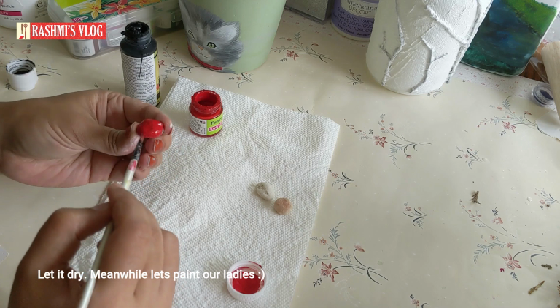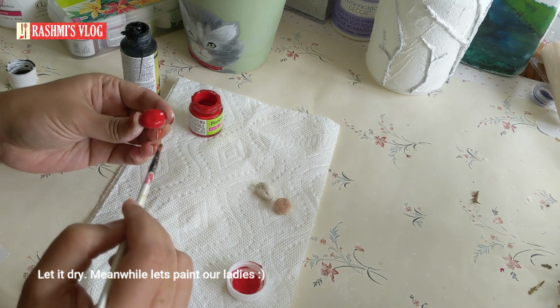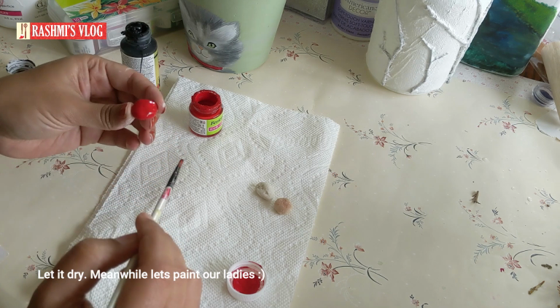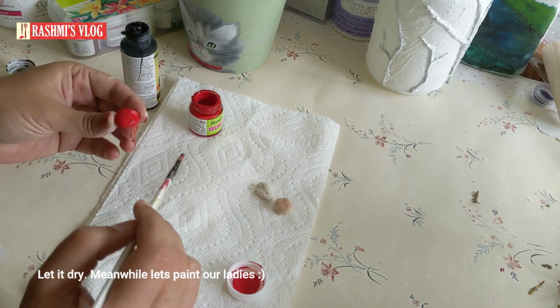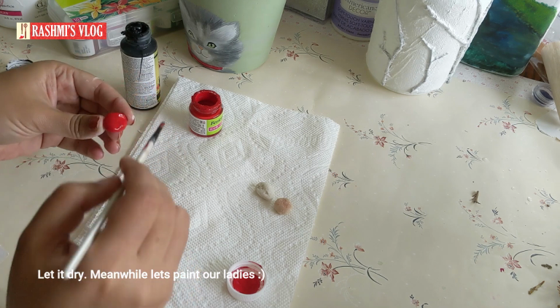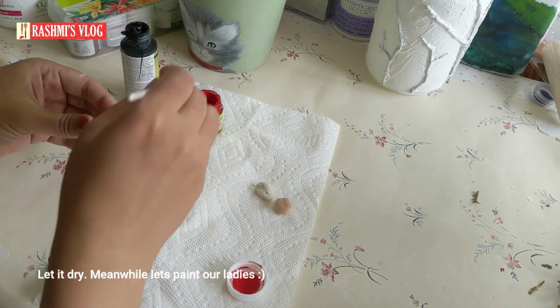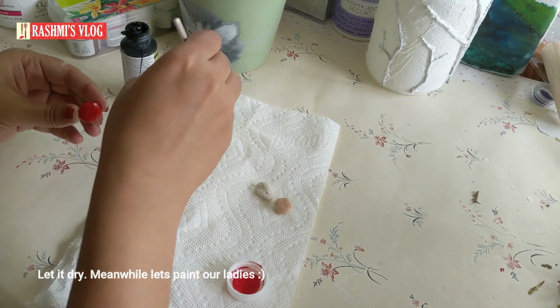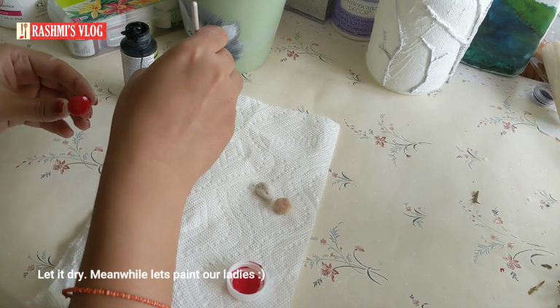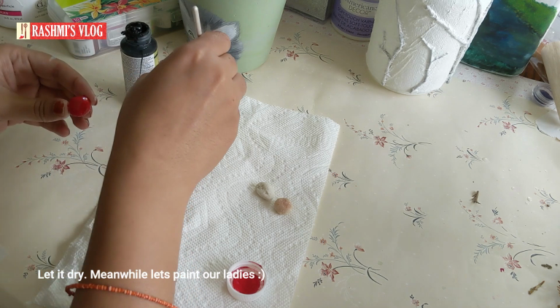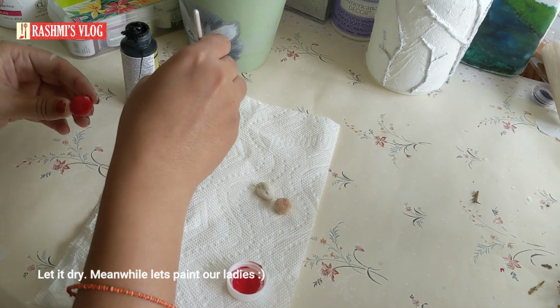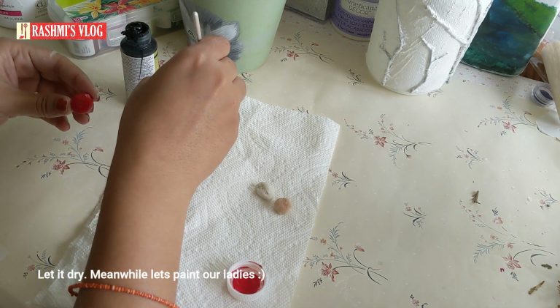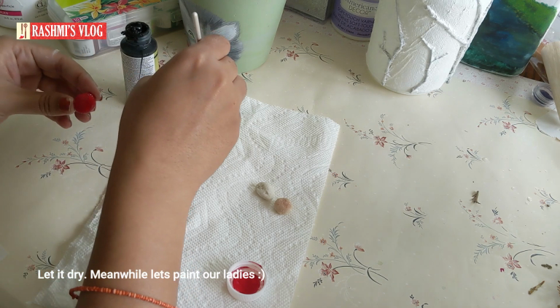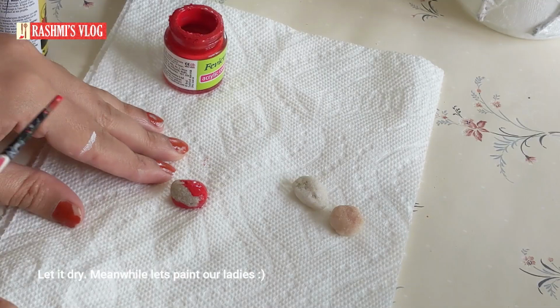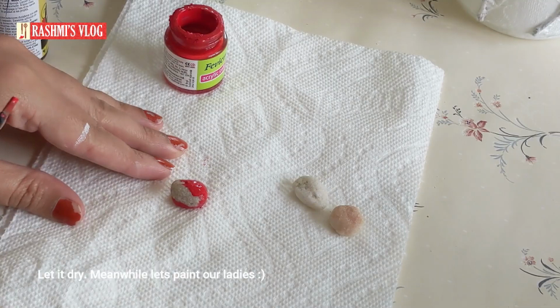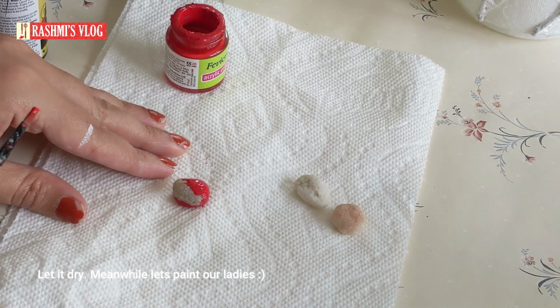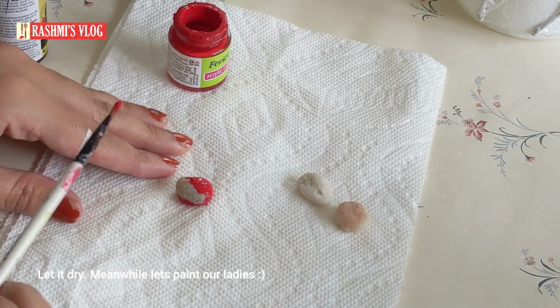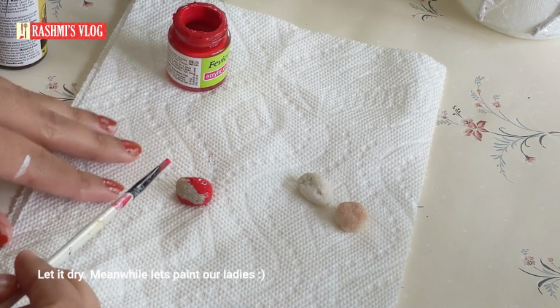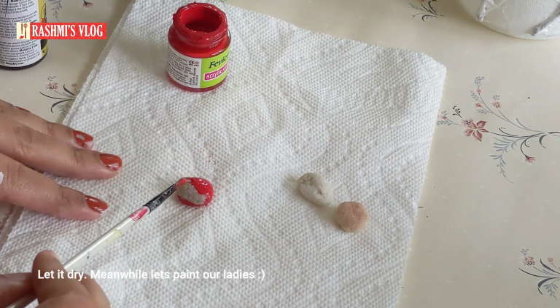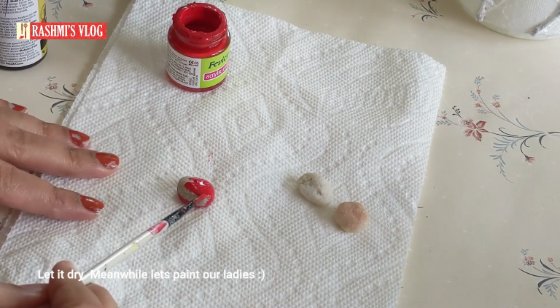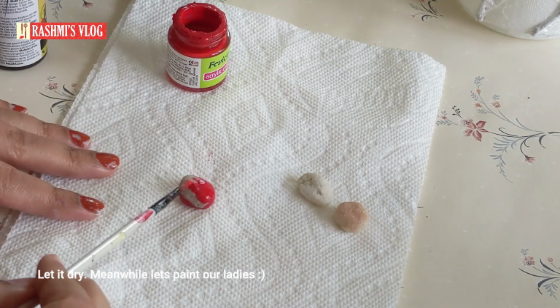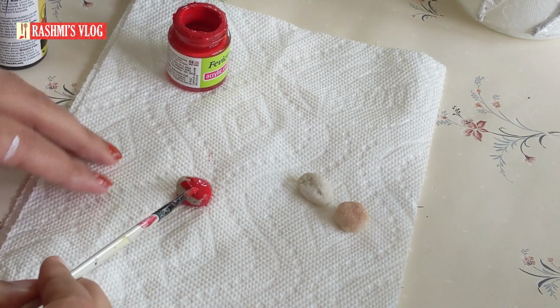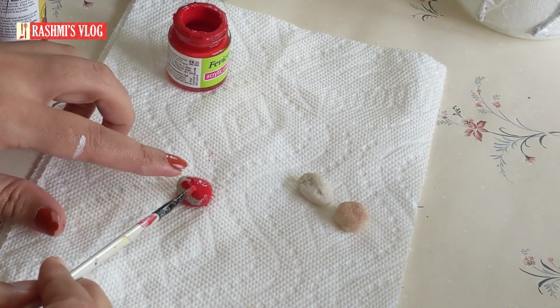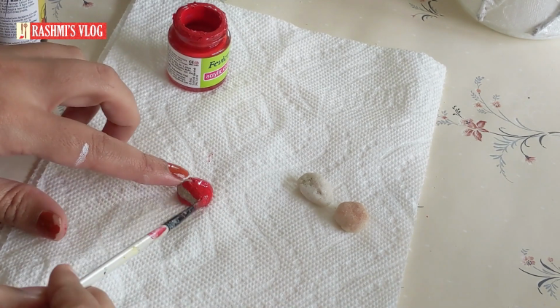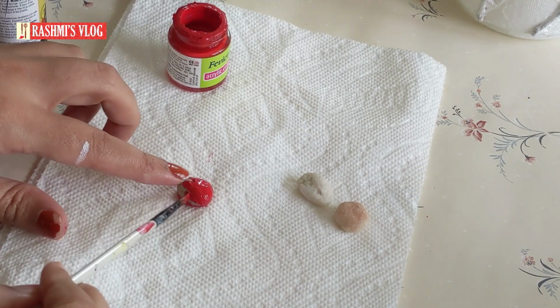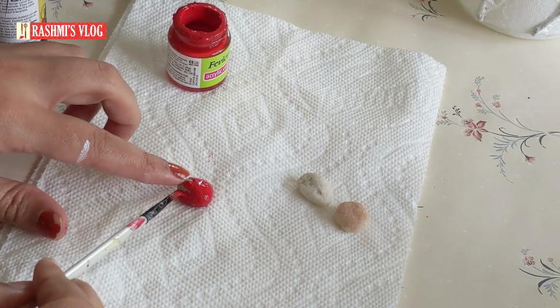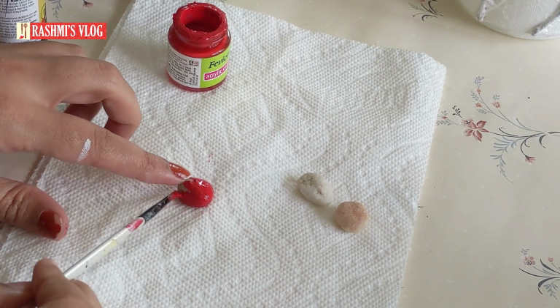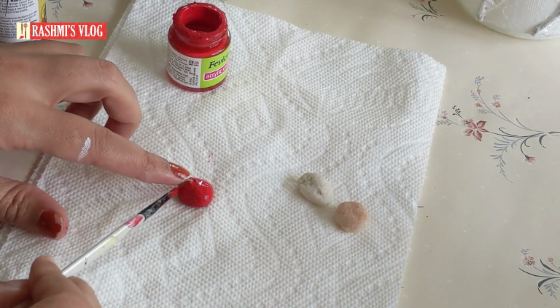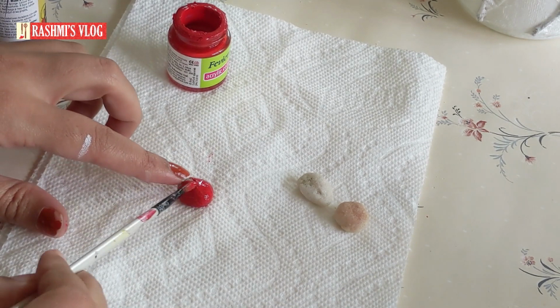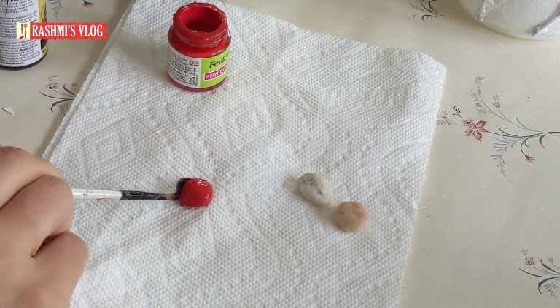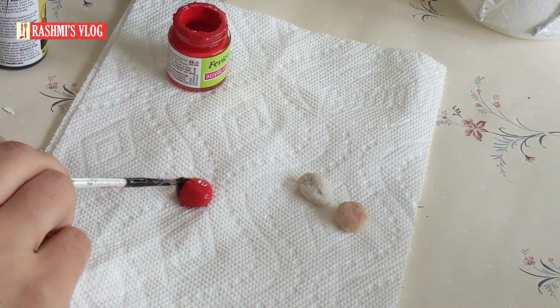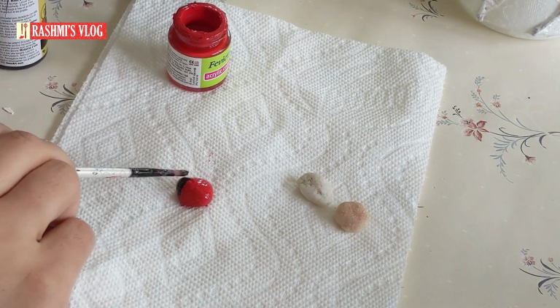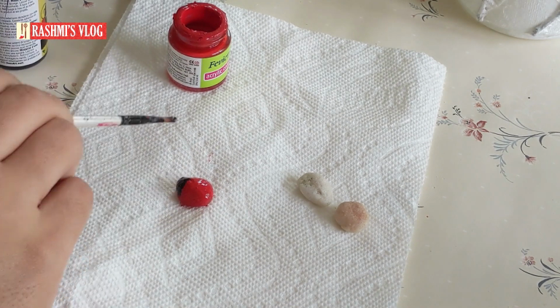Meanwhile our gesso is getting dried, let's paint our ladybugs. I have a detailed video of this ladybug in another video — rock painting ladybug.